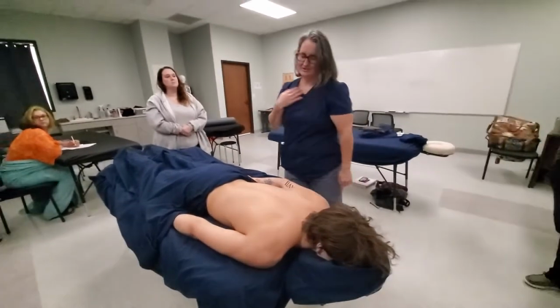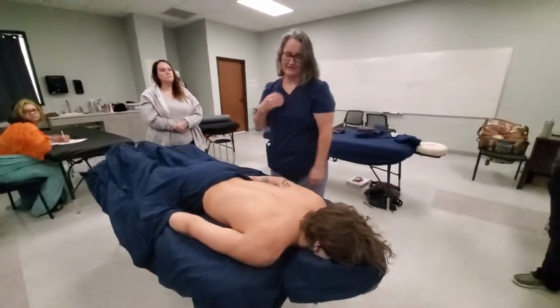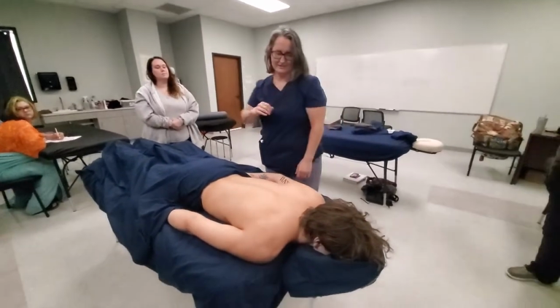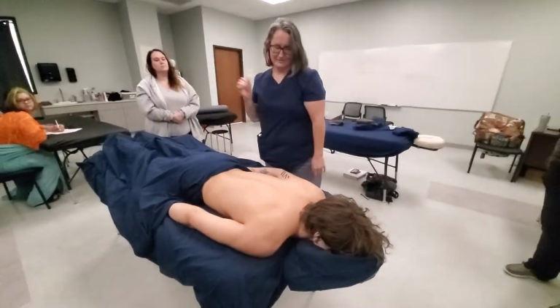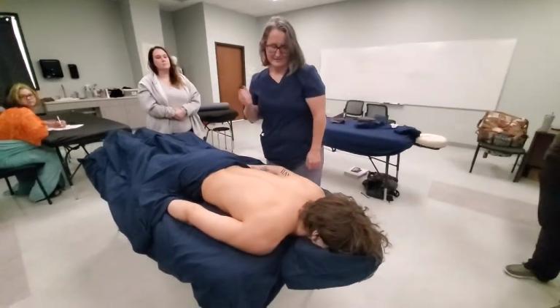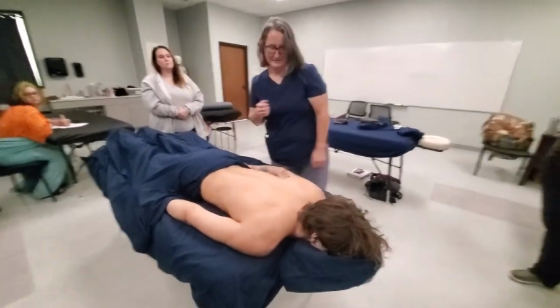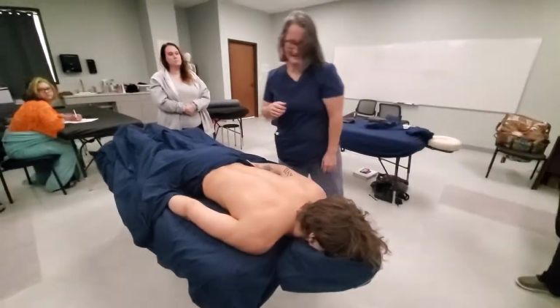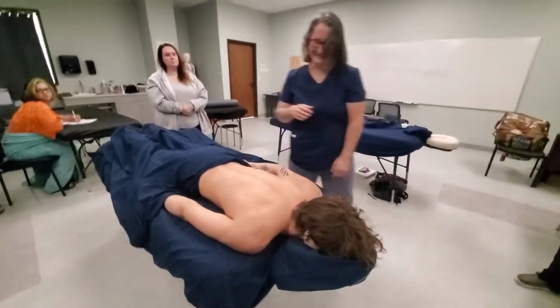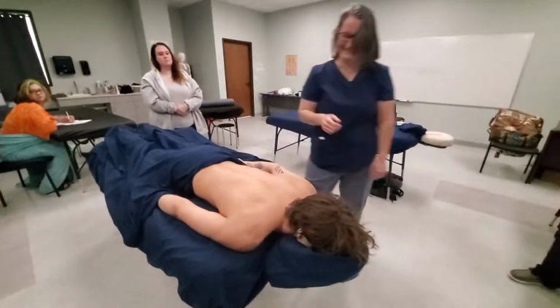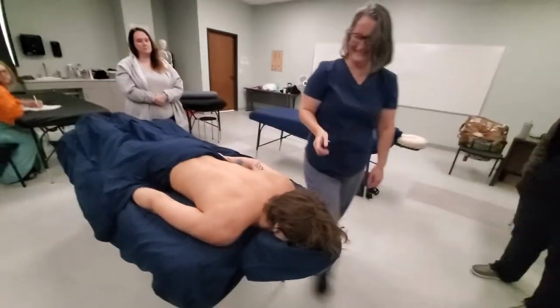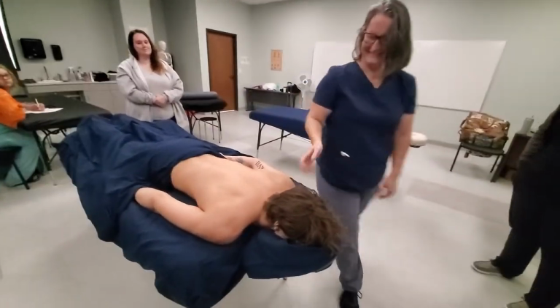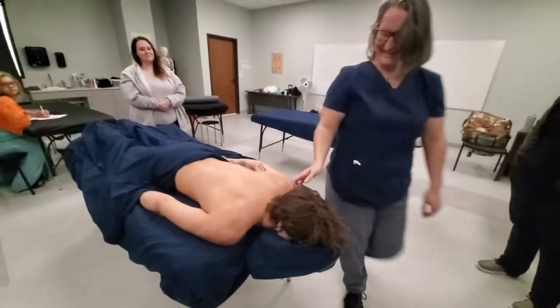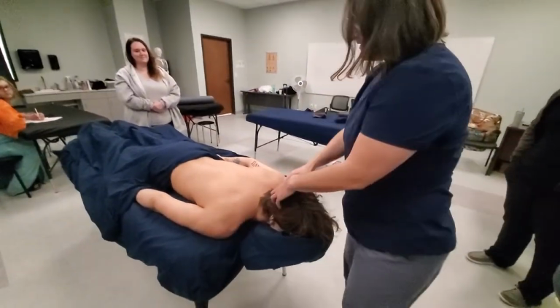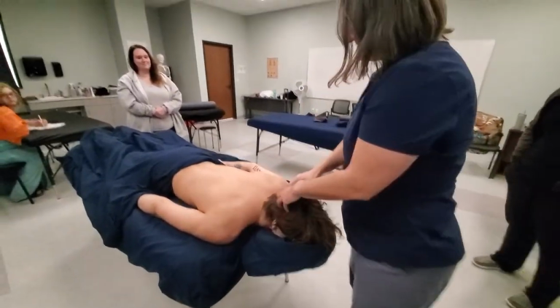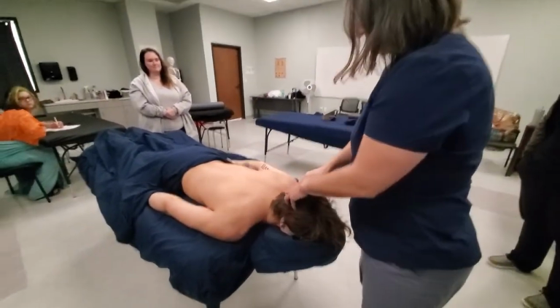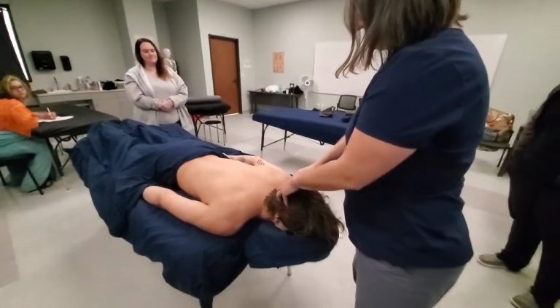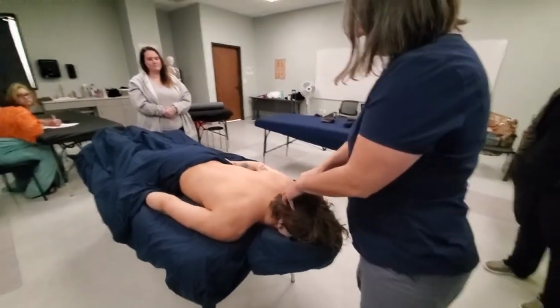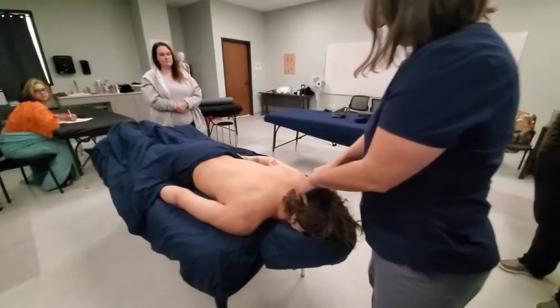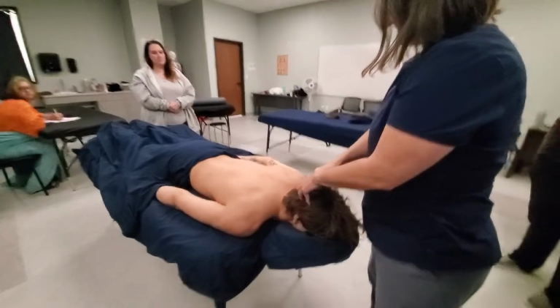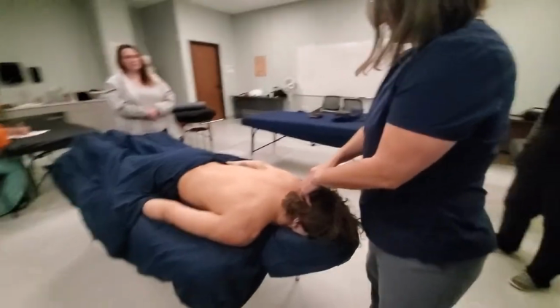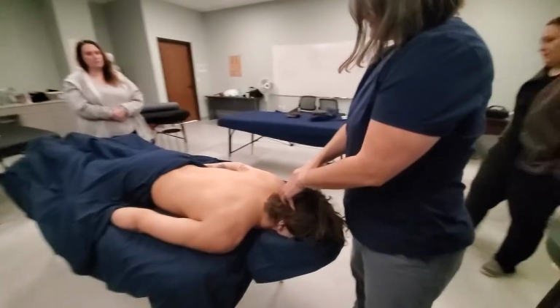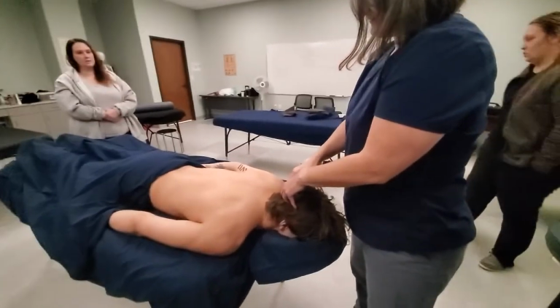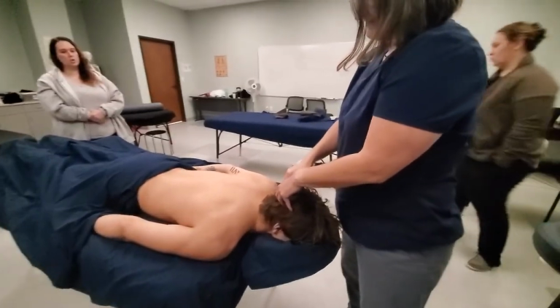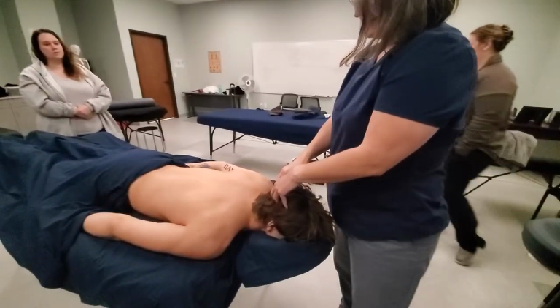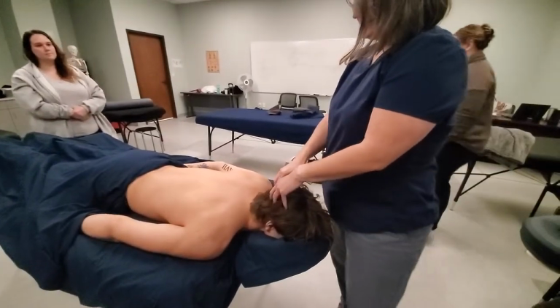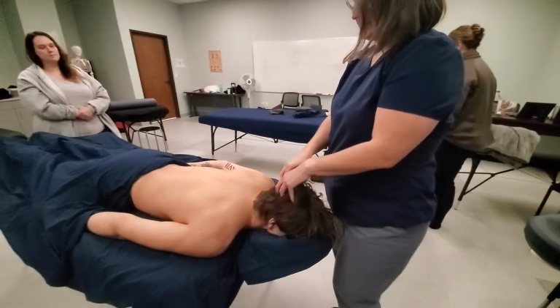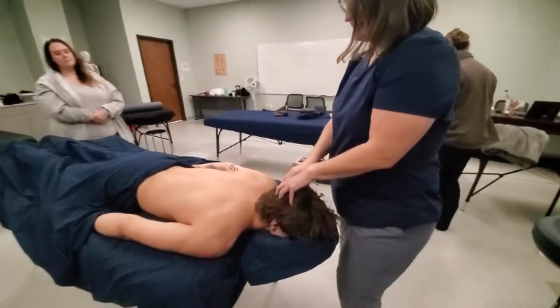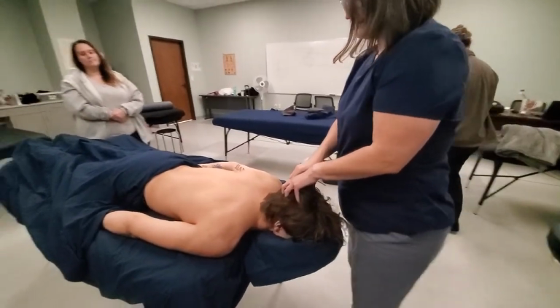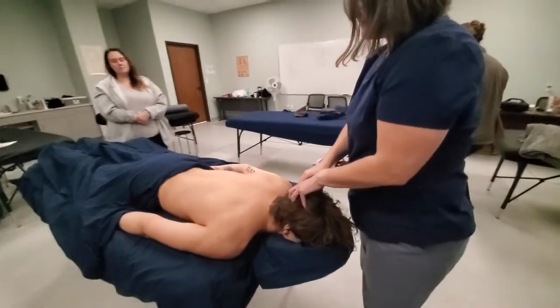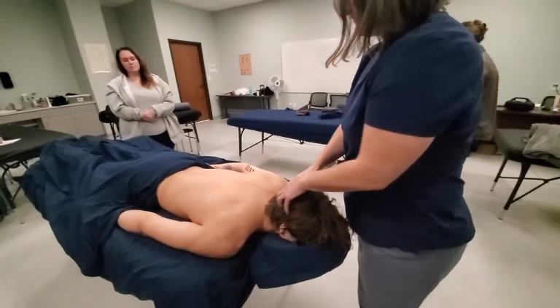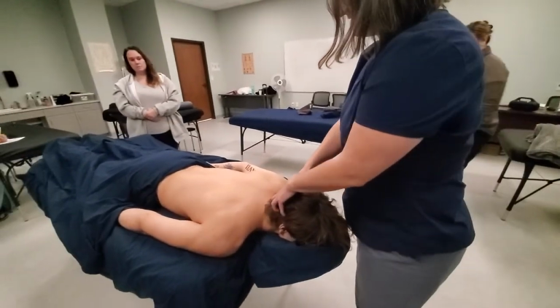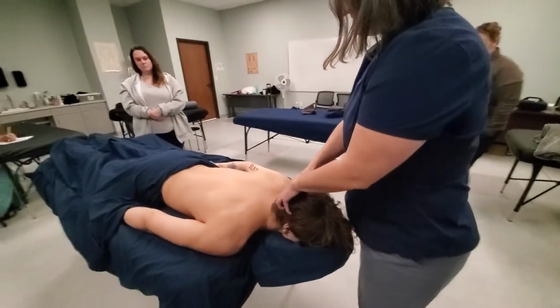I'm trying not to choke on my skin. What about these muscles right here? Occipitals. Very good.